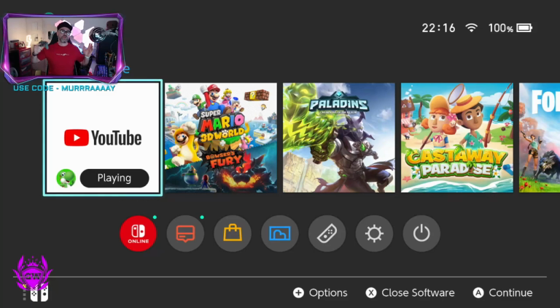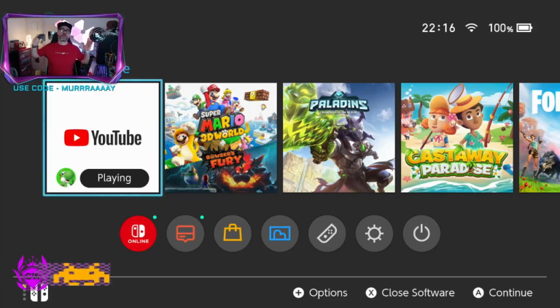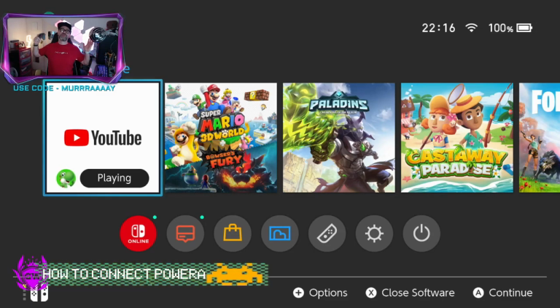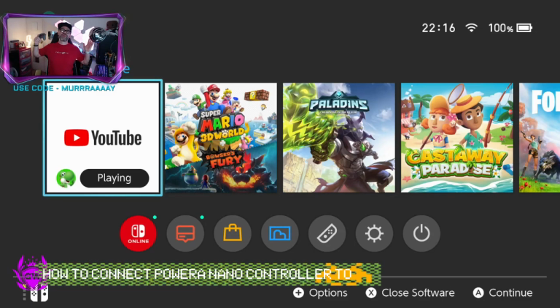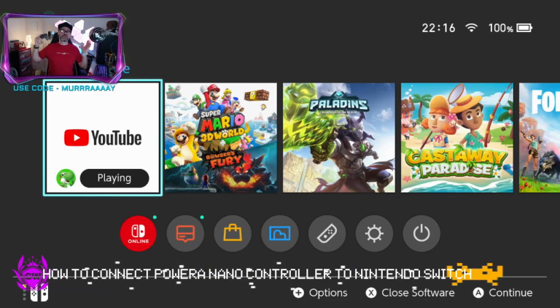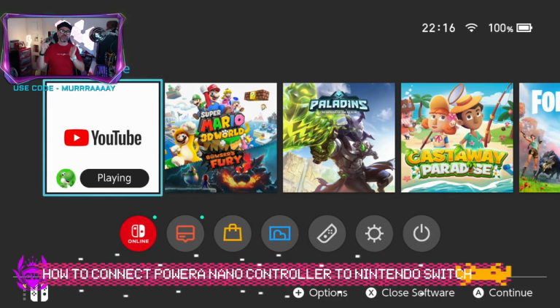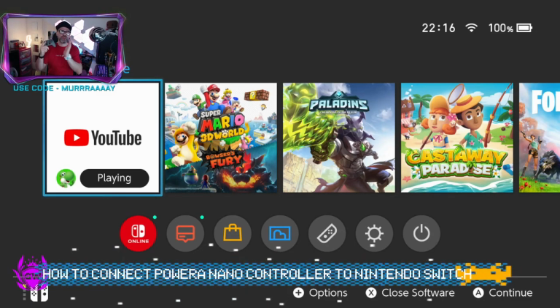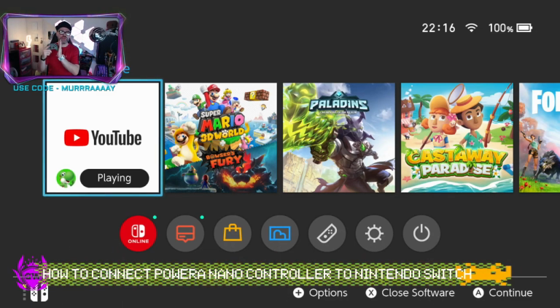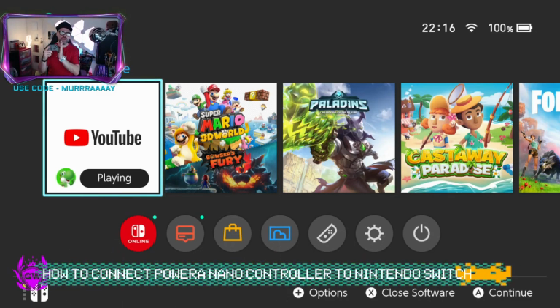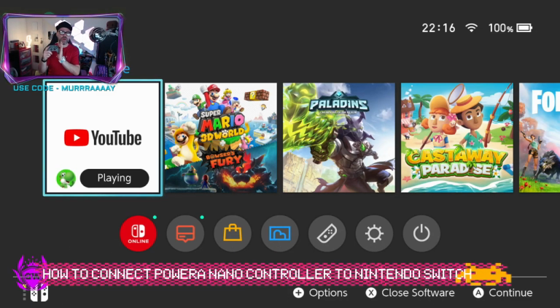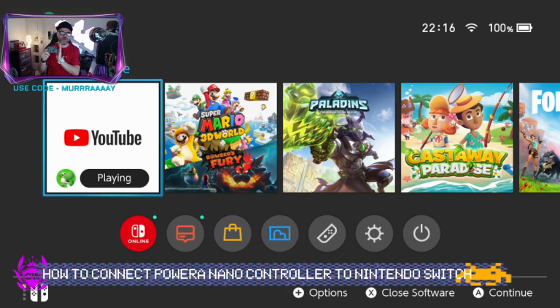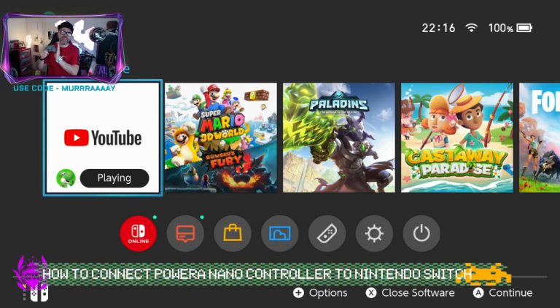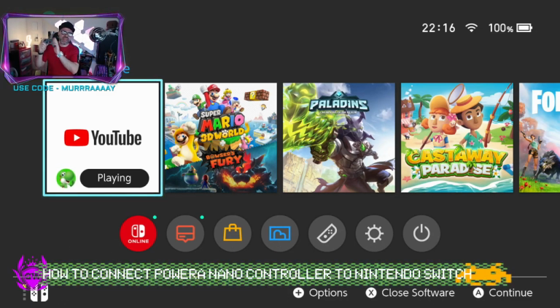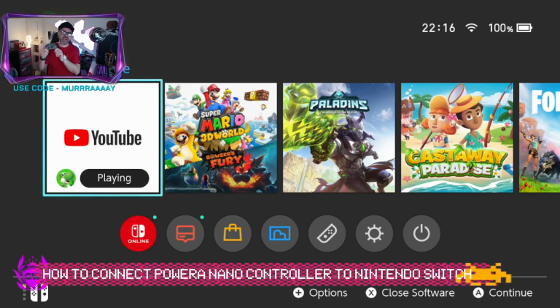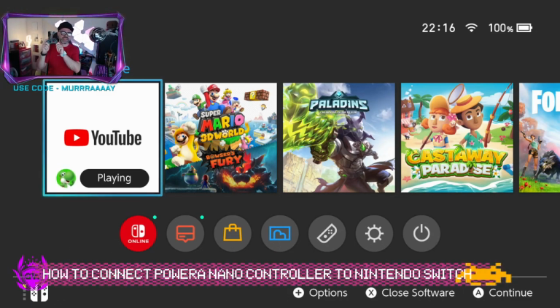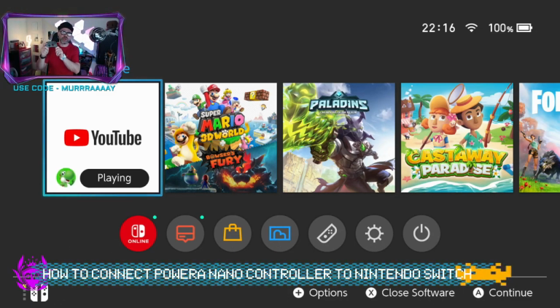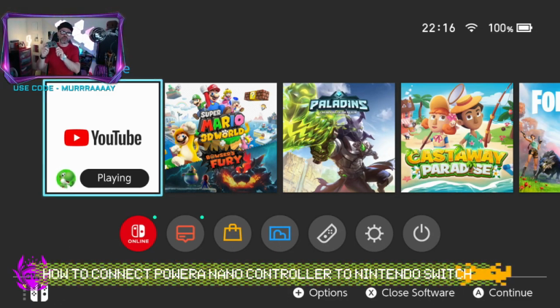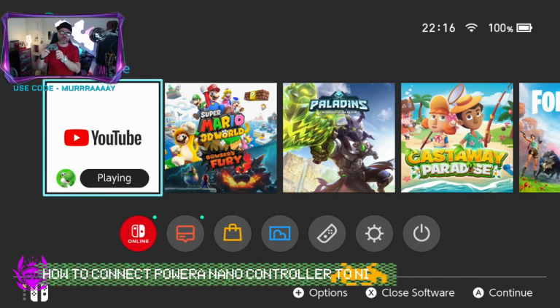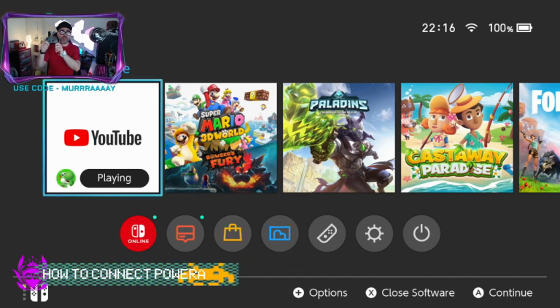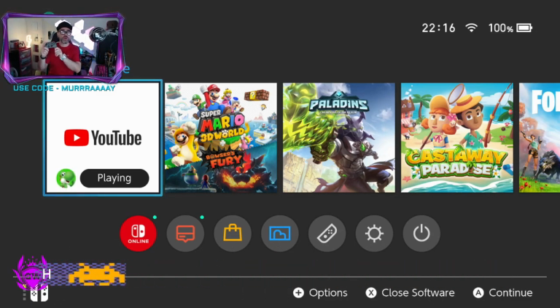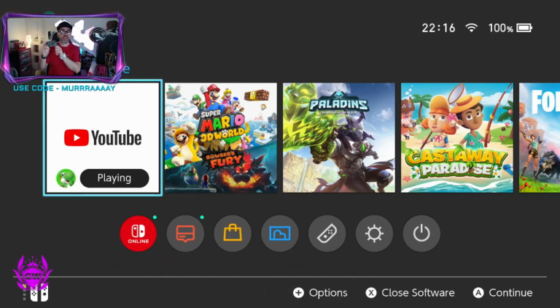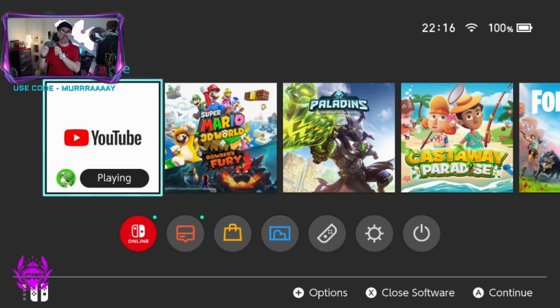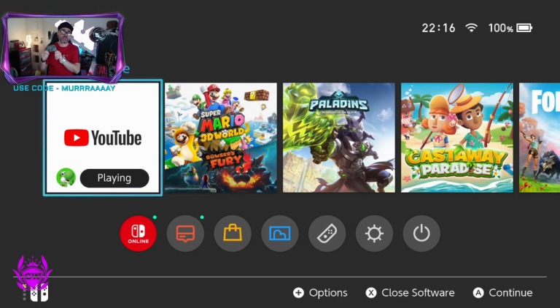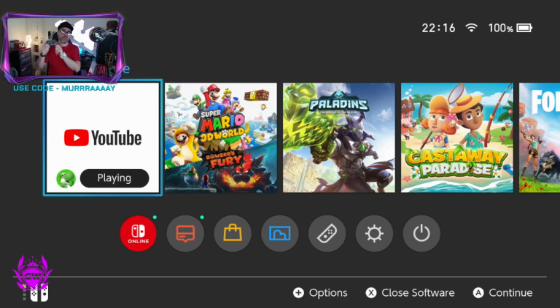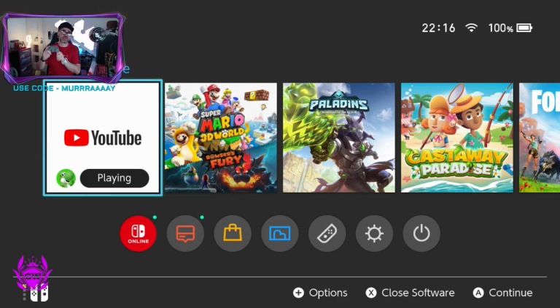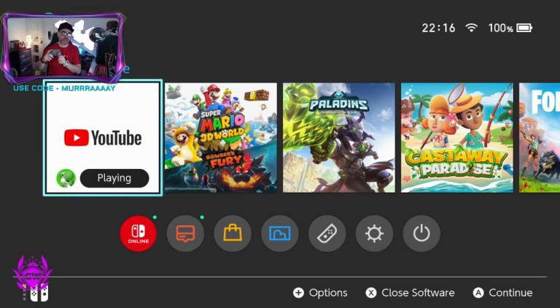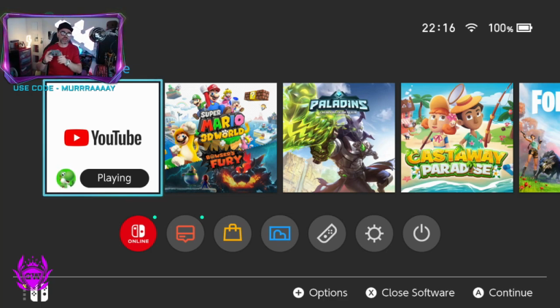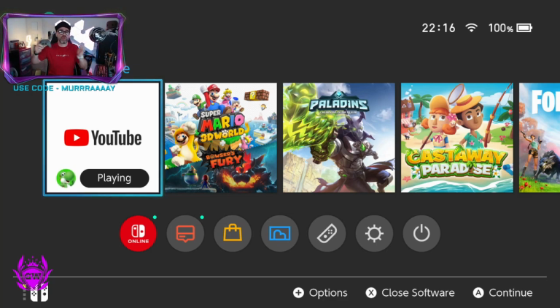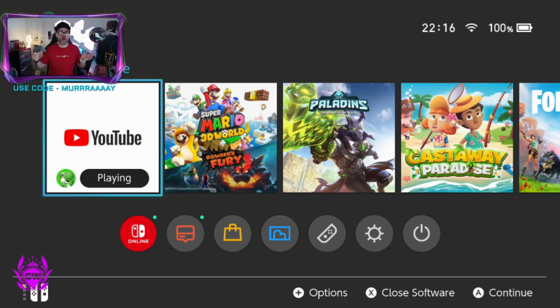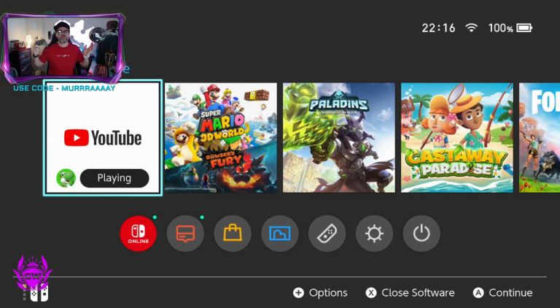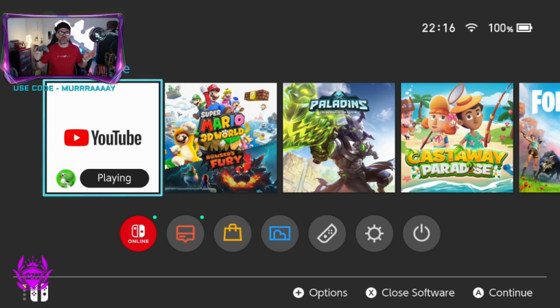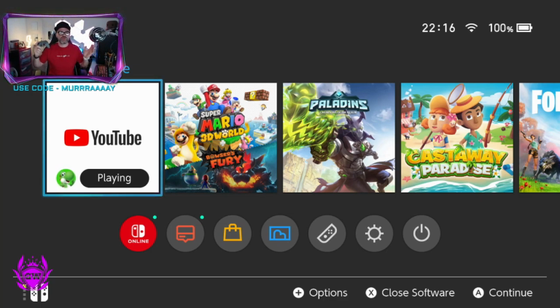What's up fam? So you've got your new PowerA Enhanced Nano controller and you want to connect it to your Switch. So what do you do?